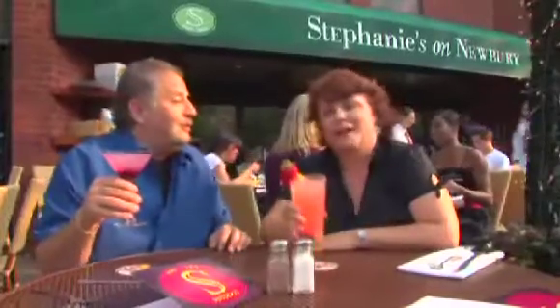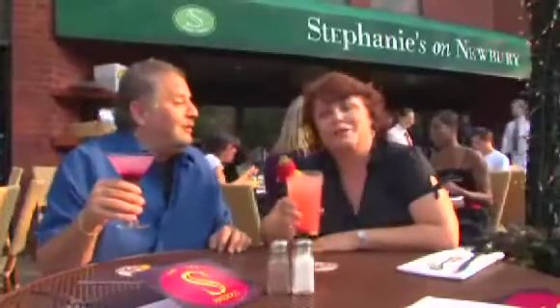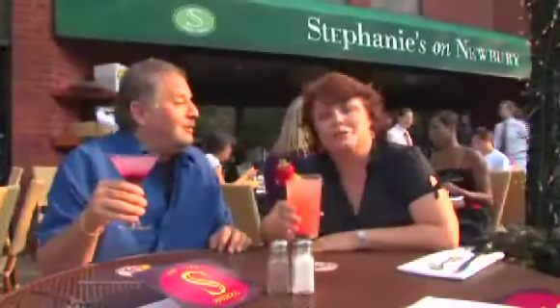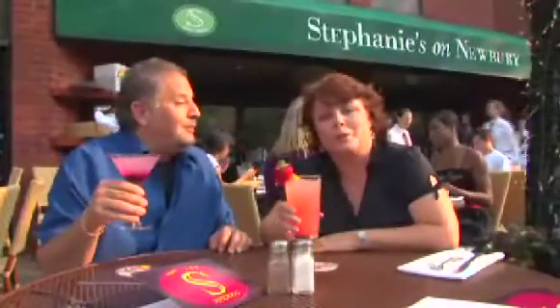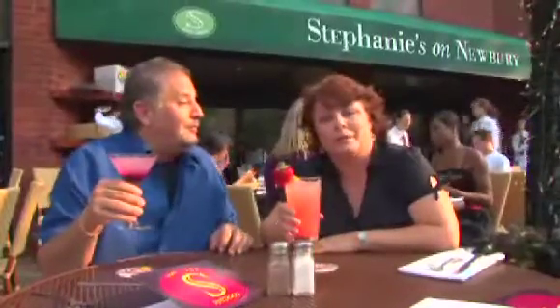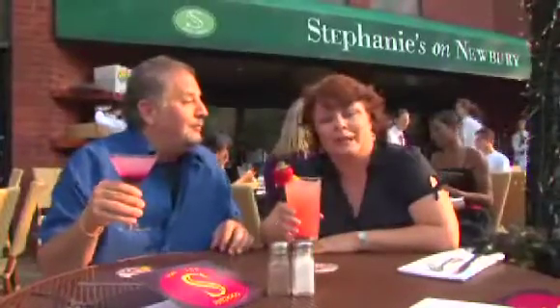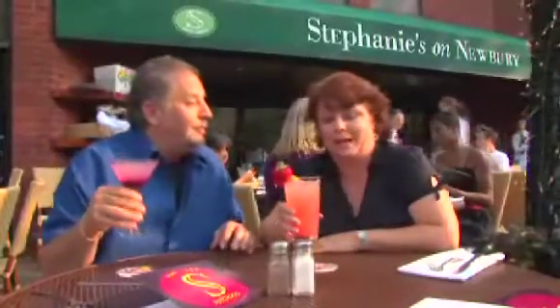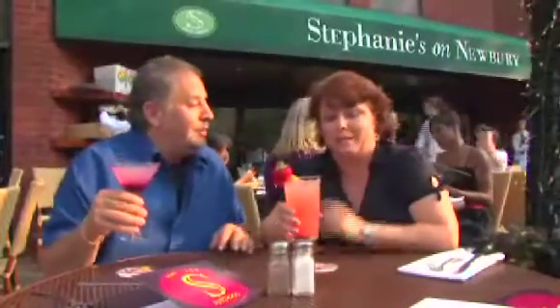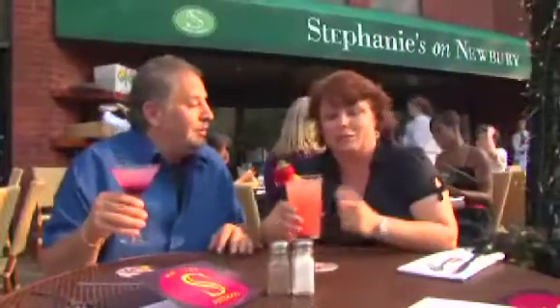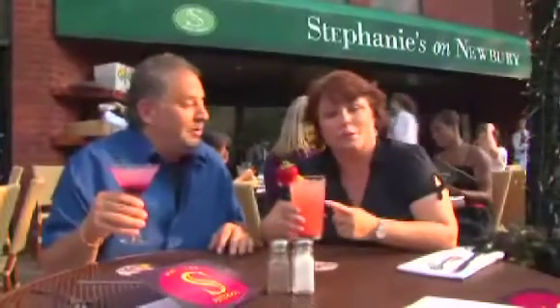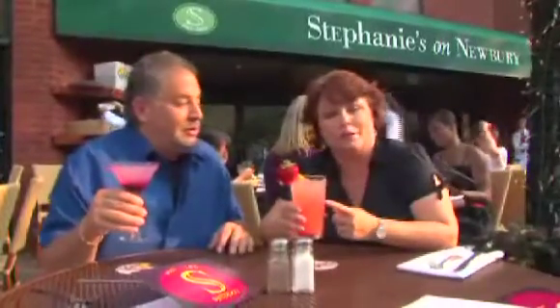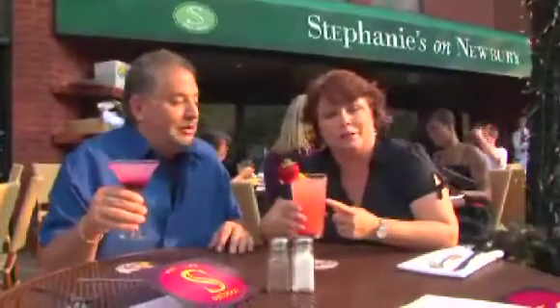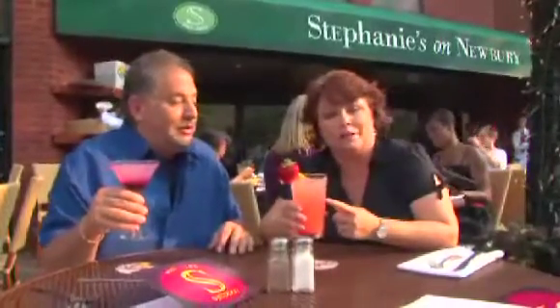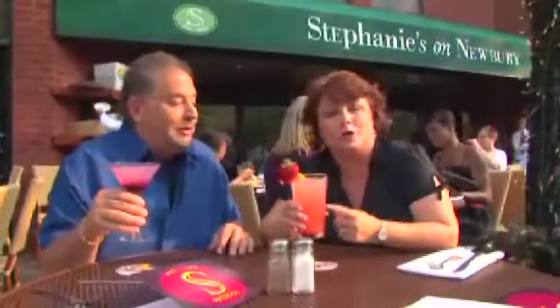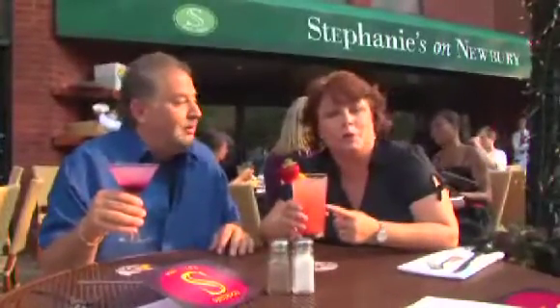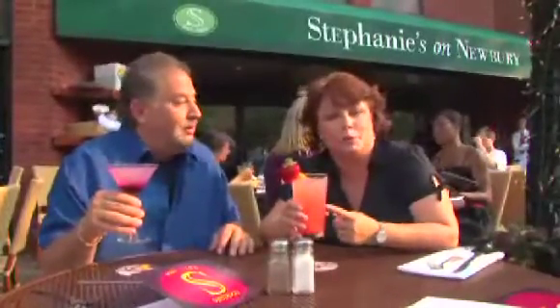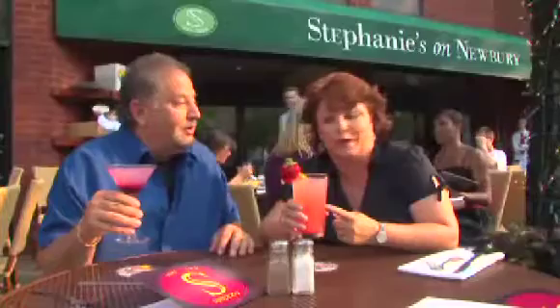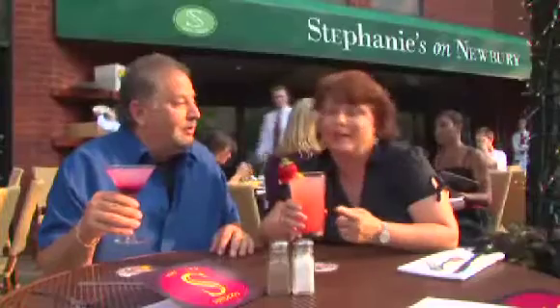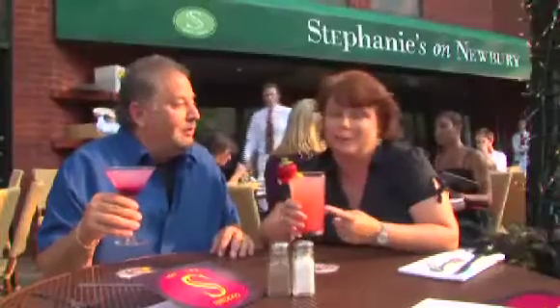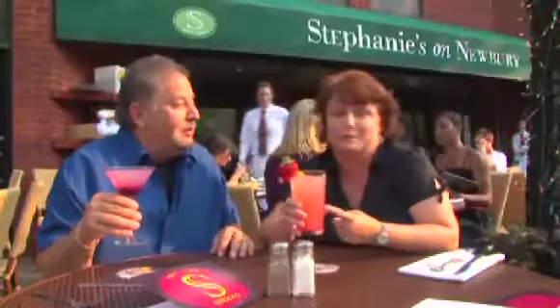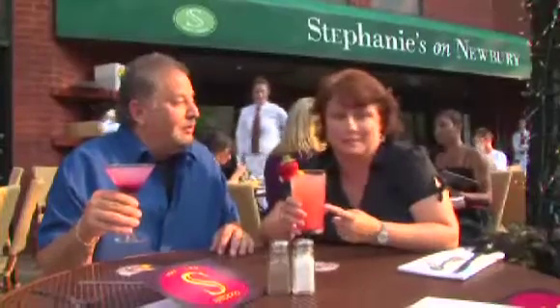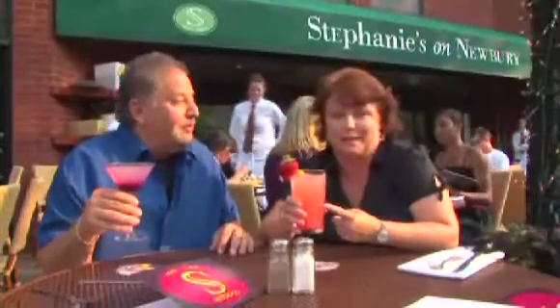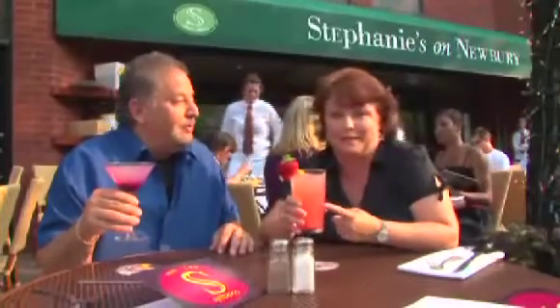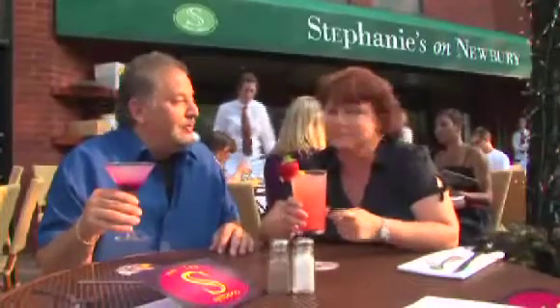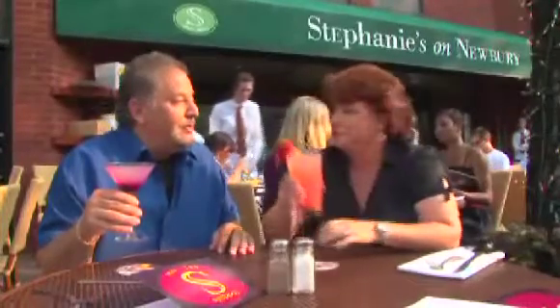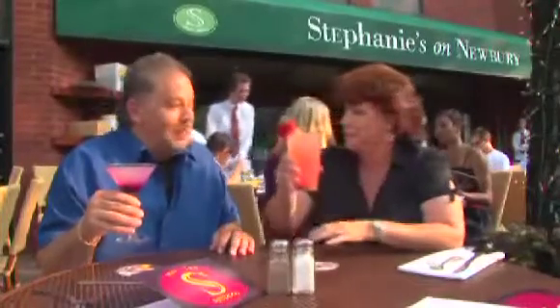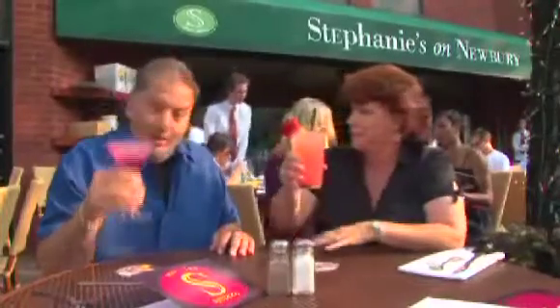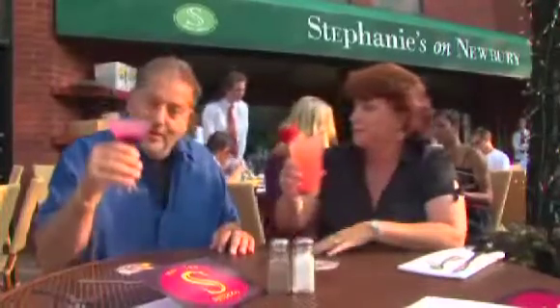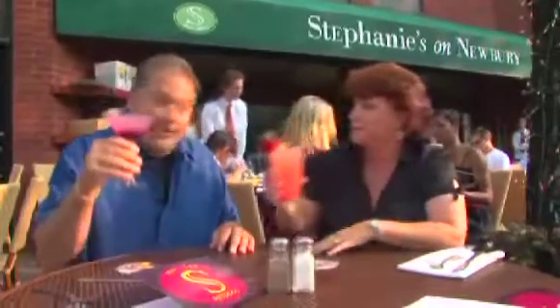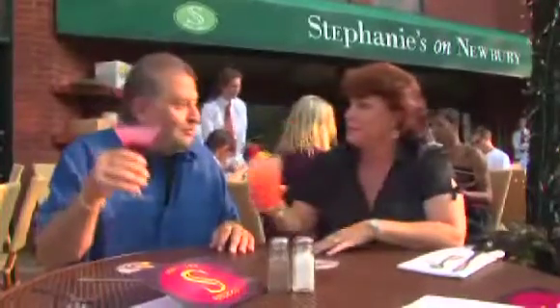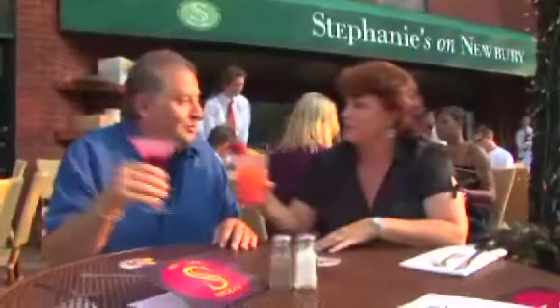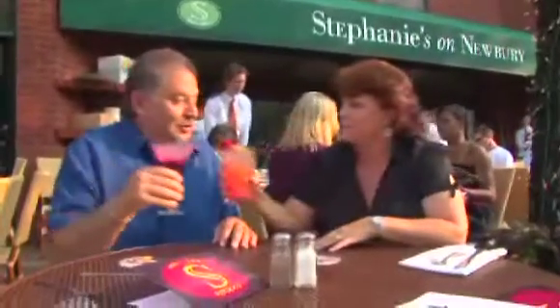And I've got the strawberry lemonade — I've got strawberry vodka, strawberry puree, and of course the lemonade. Here we go. Cheers. Cheers.